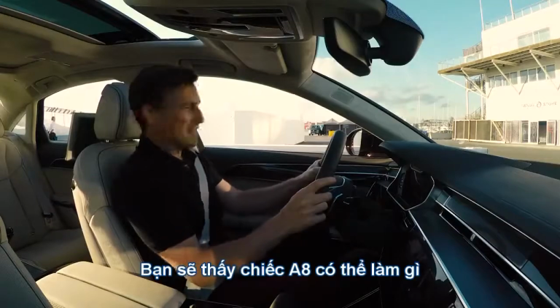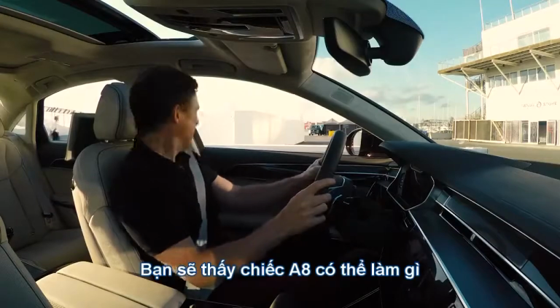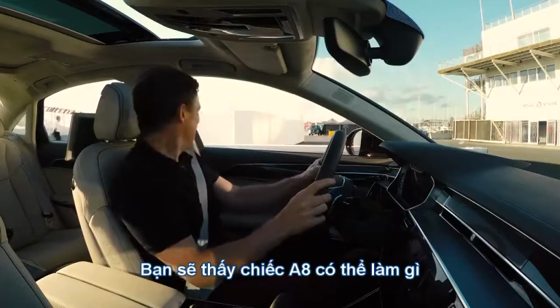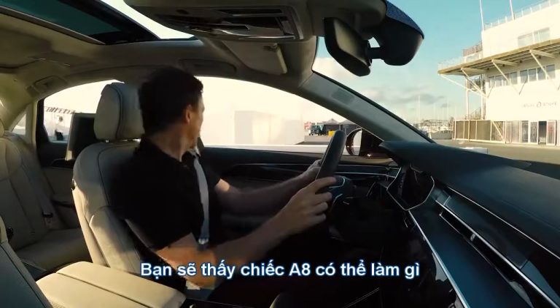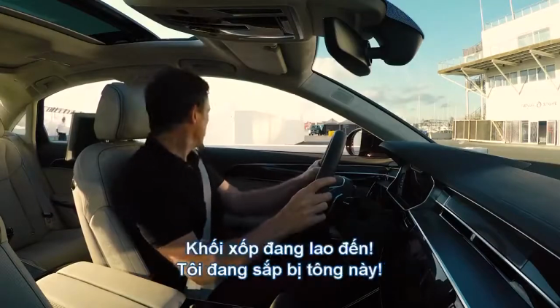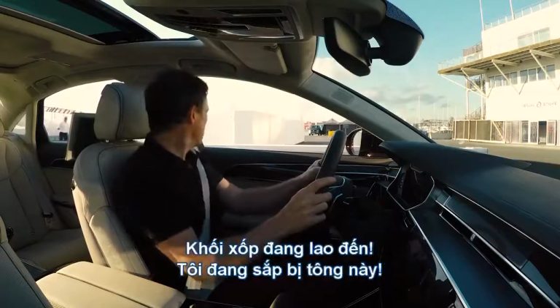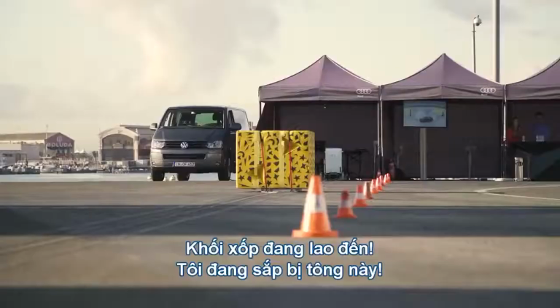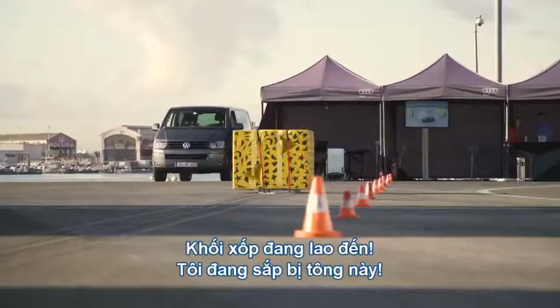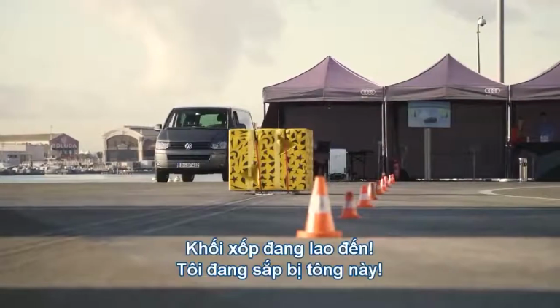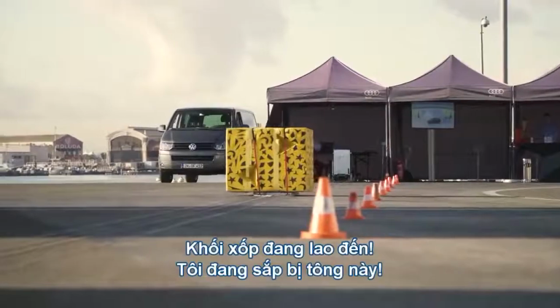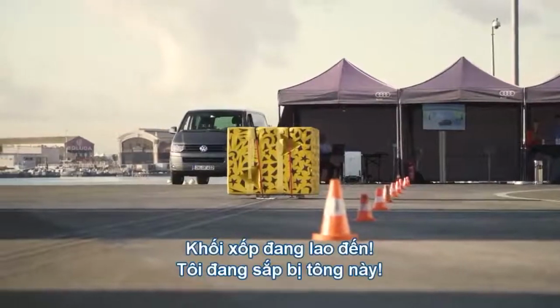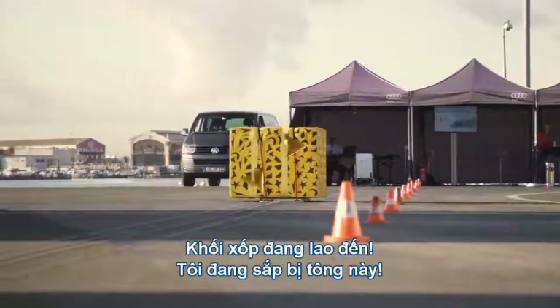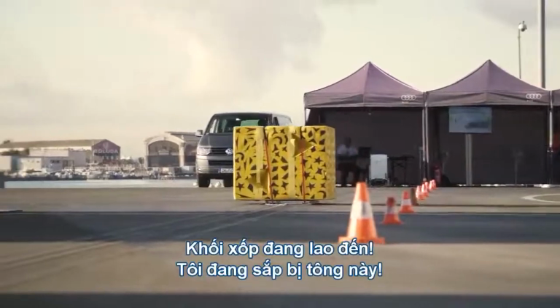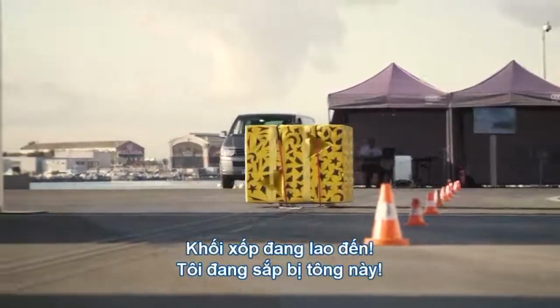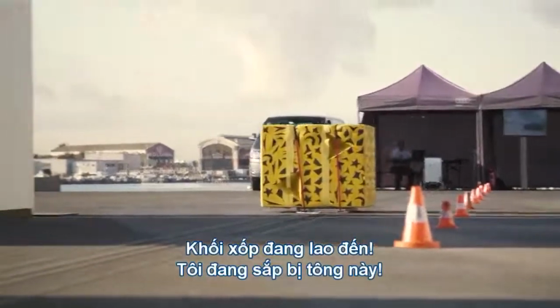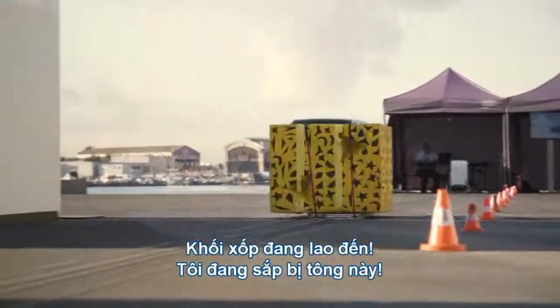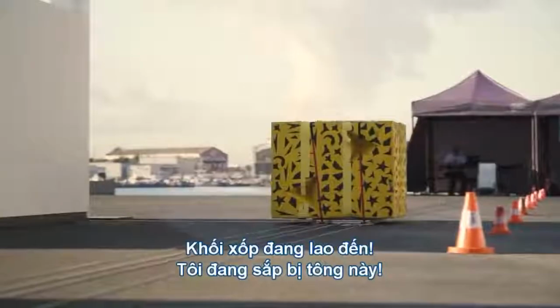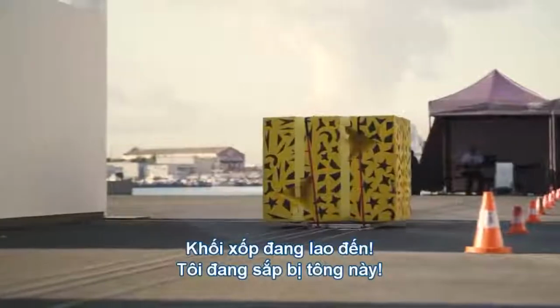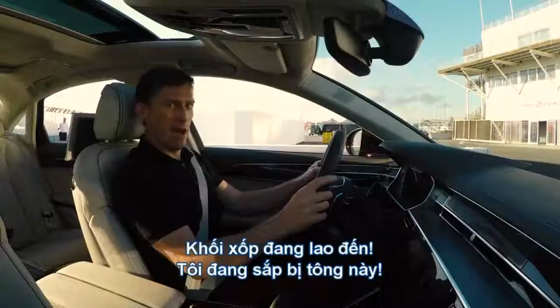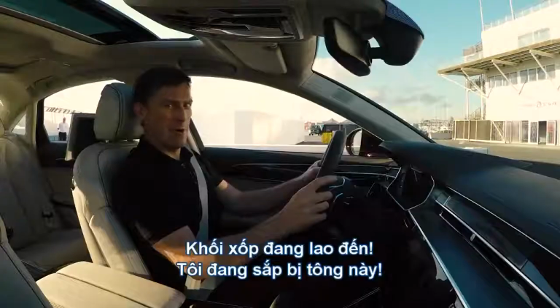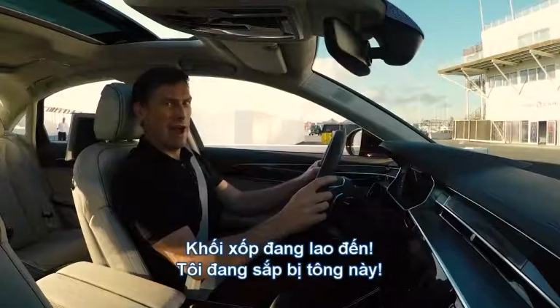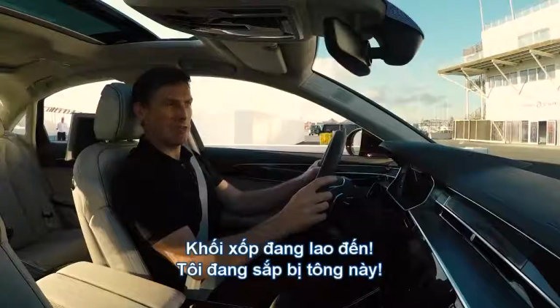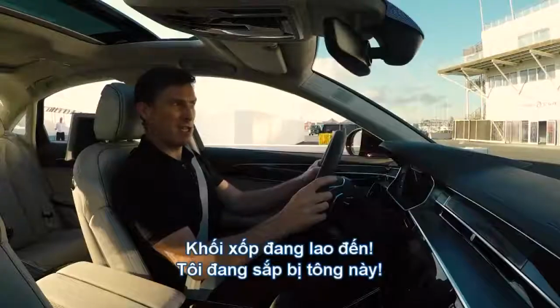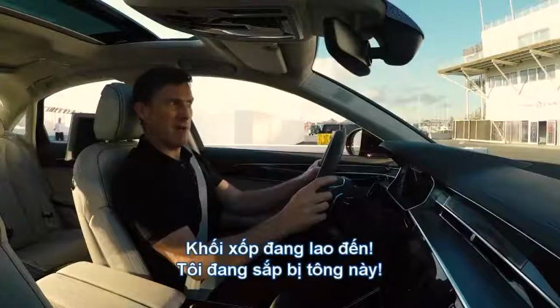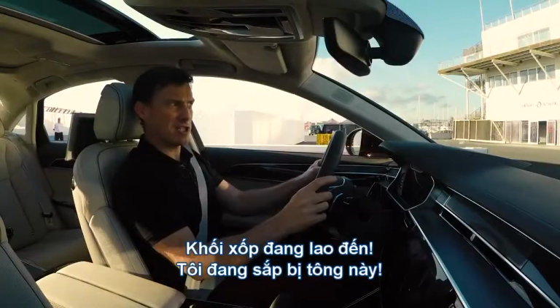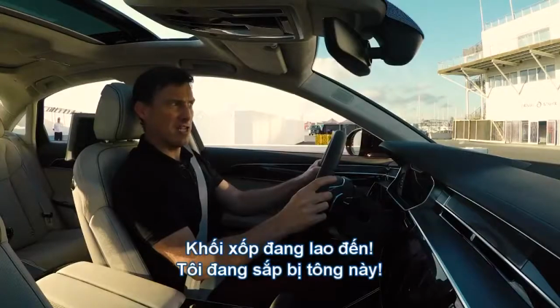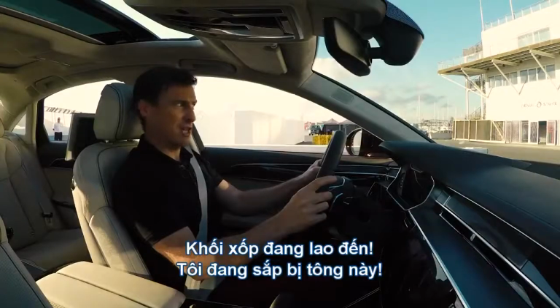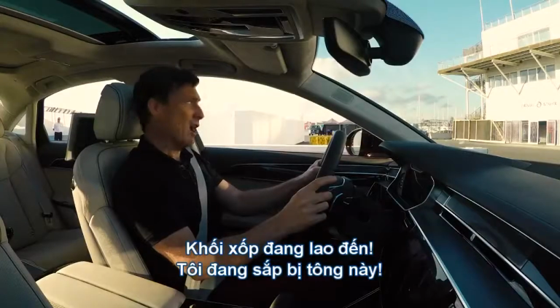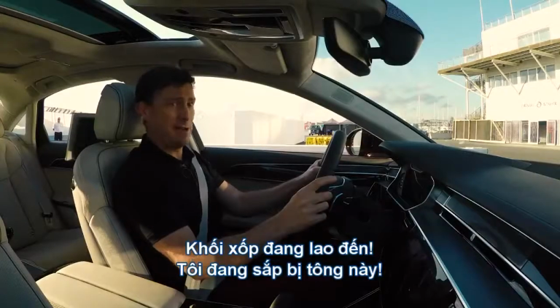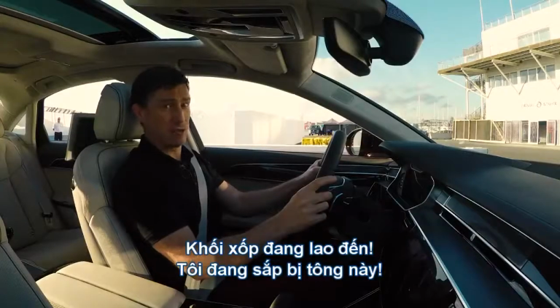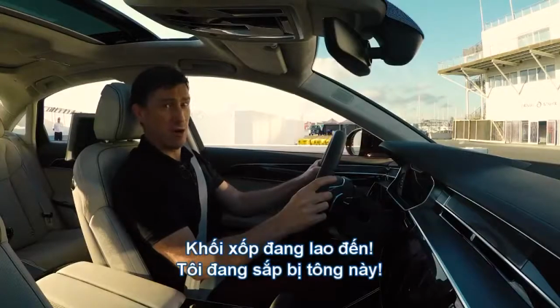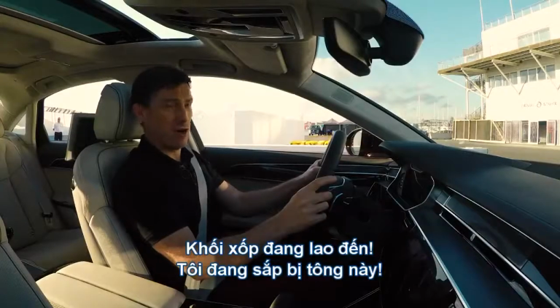So here comes a pretend vehicle — oh no, I'm about to be smashed into. I'm in trouble.